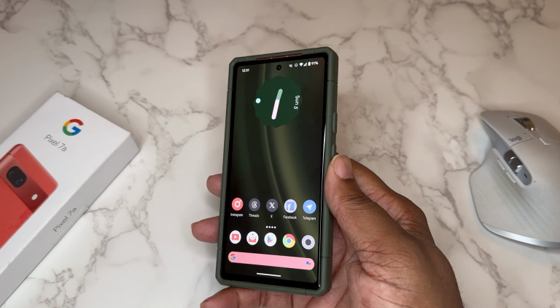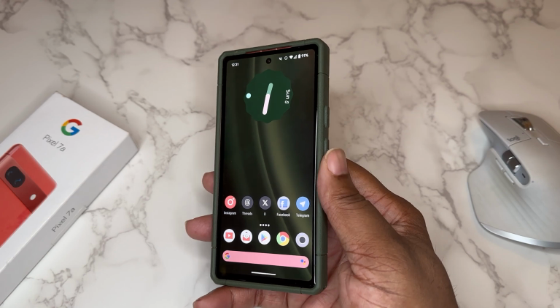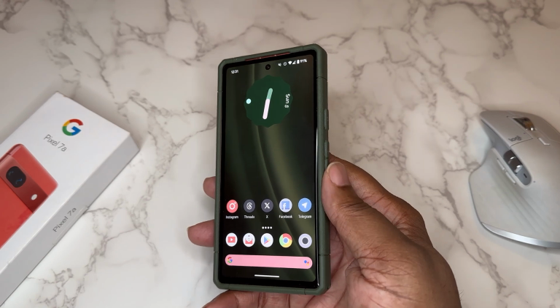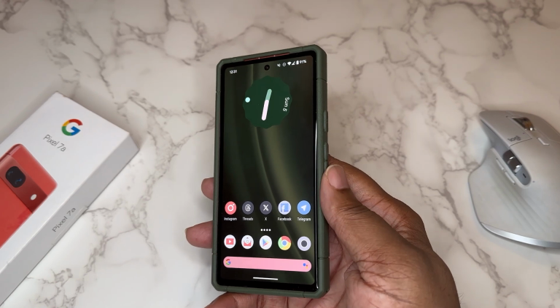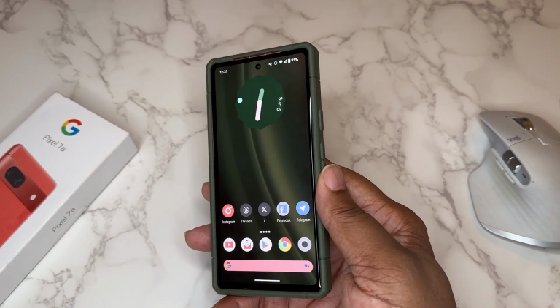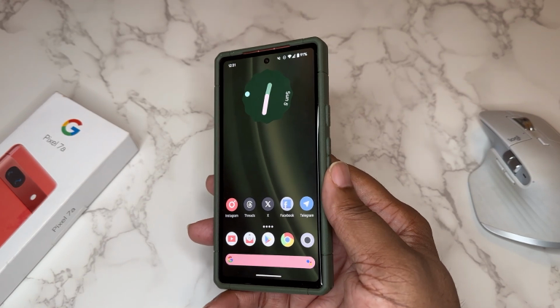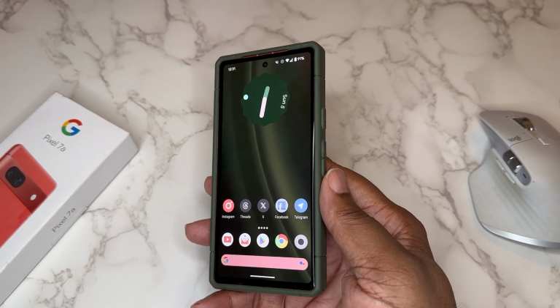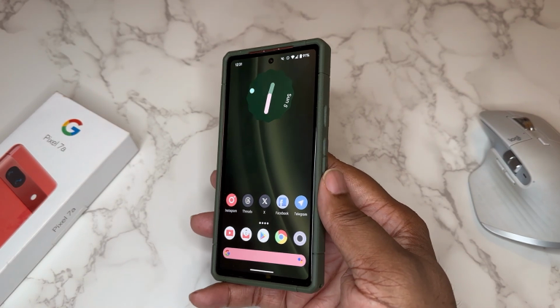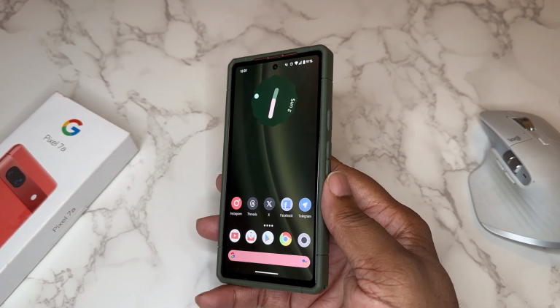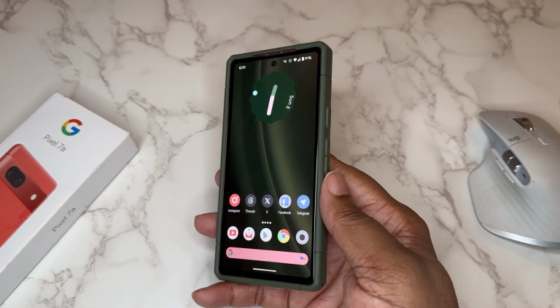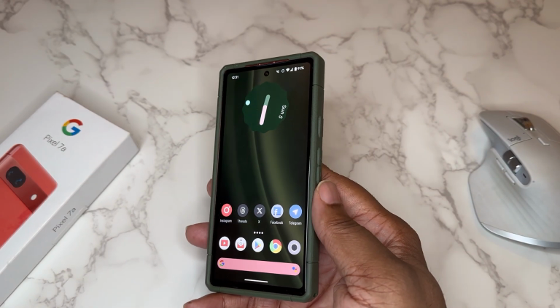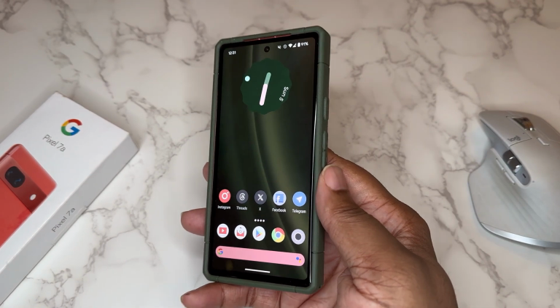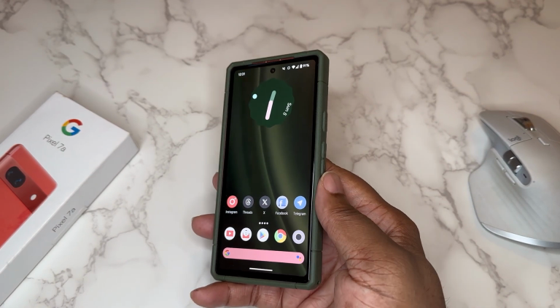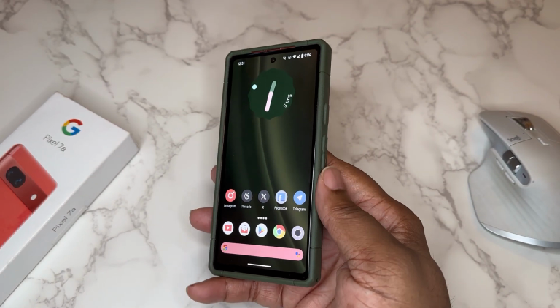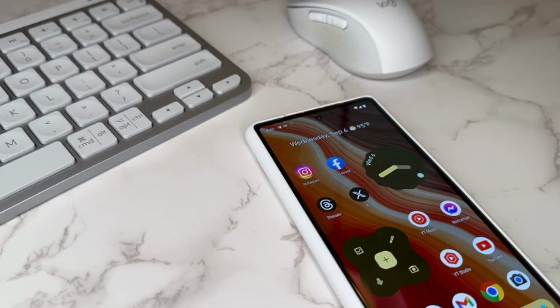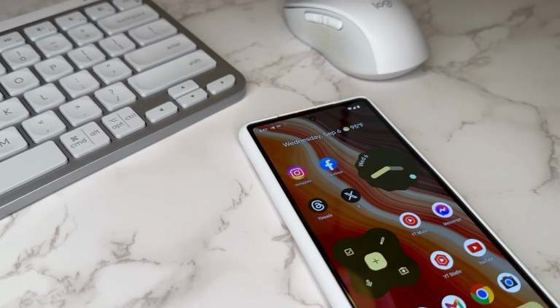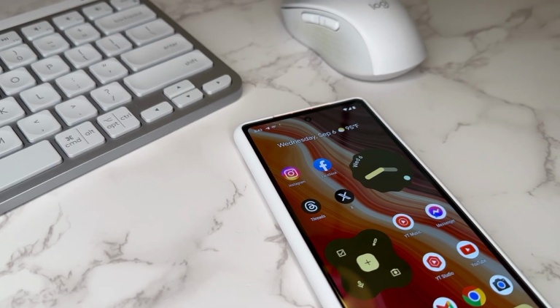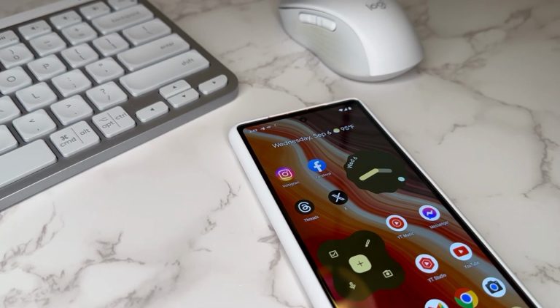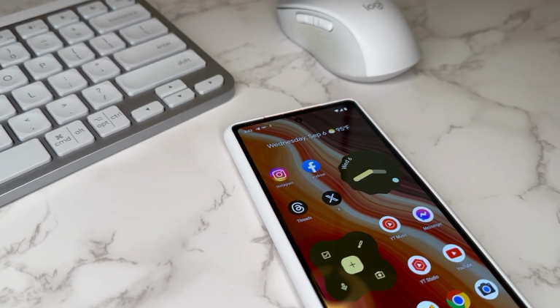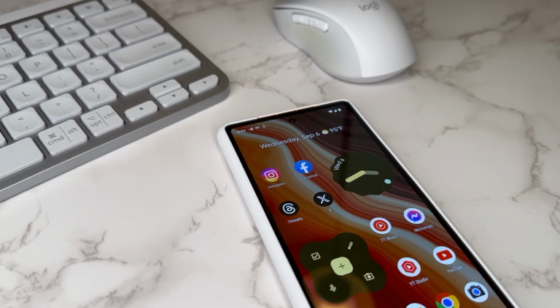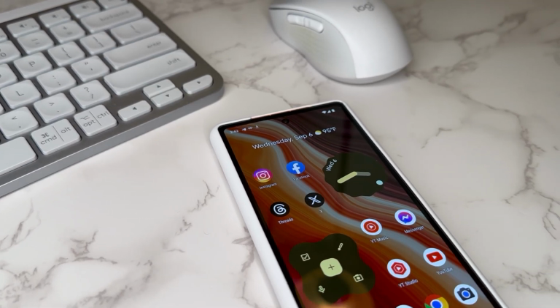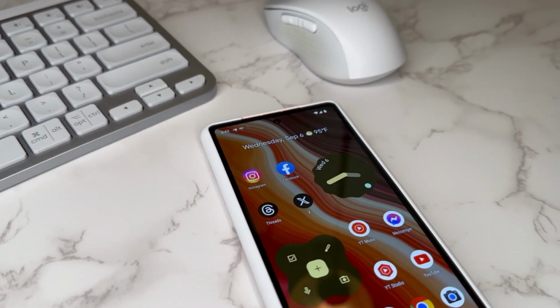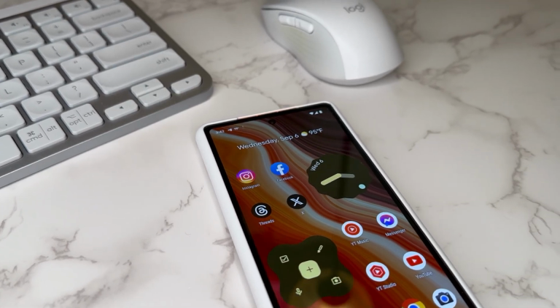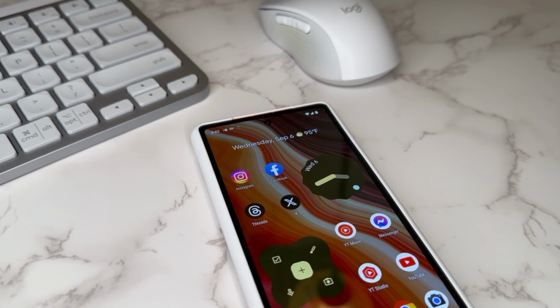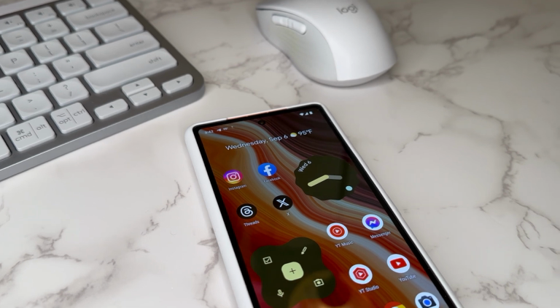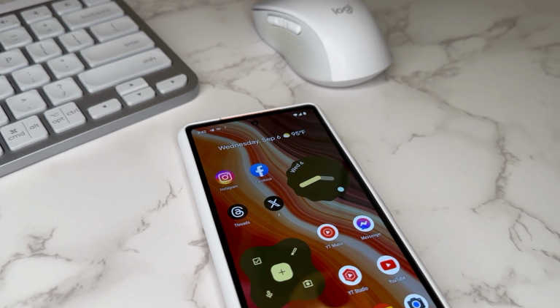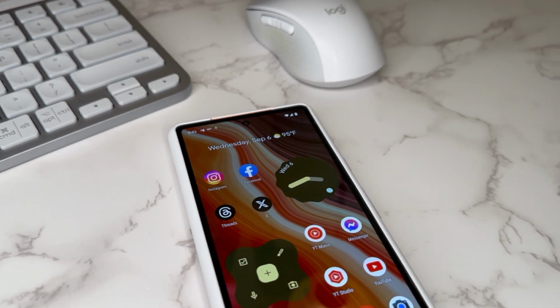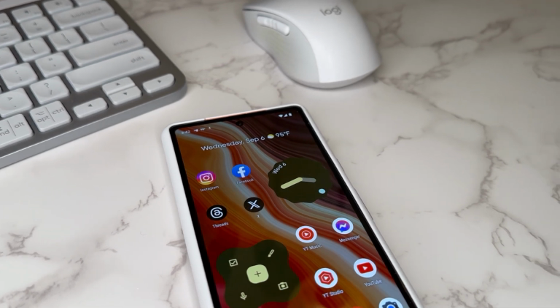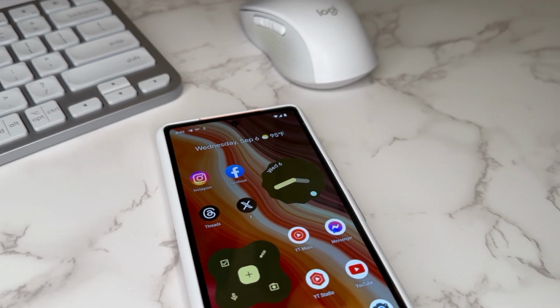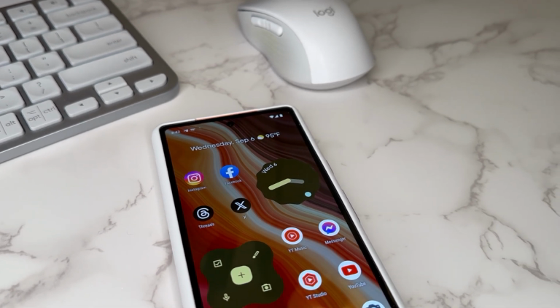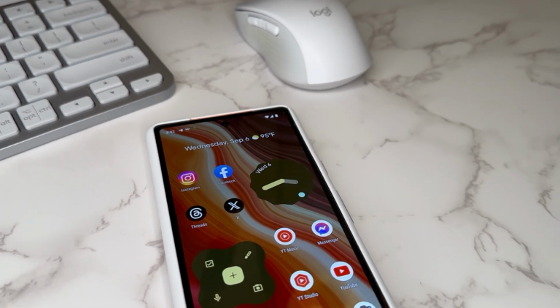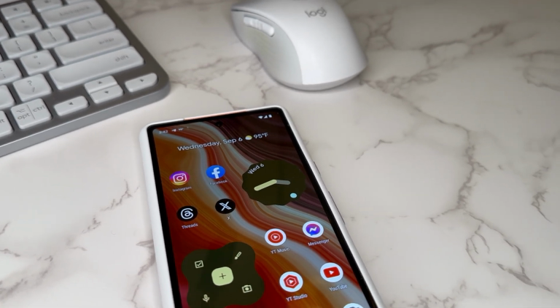What's good YouTube, it's your man BG Tech Life, and today we got that Pixel 7a on deck and we need to have a conversation, so let's get straight into it.